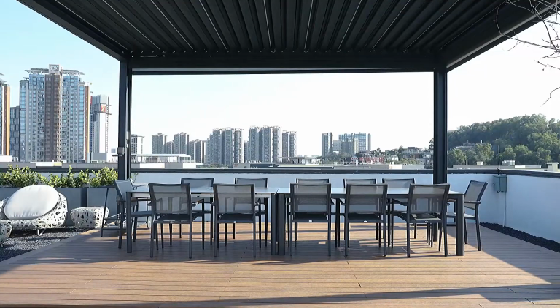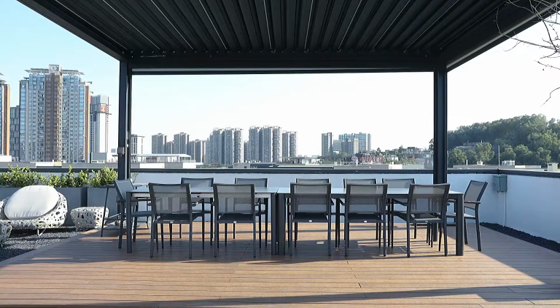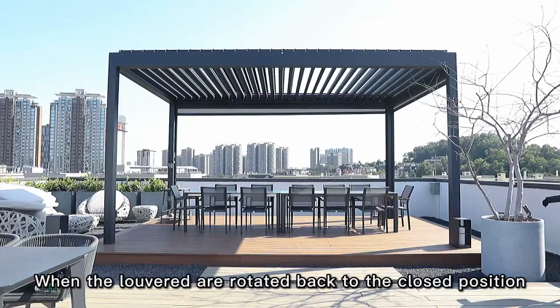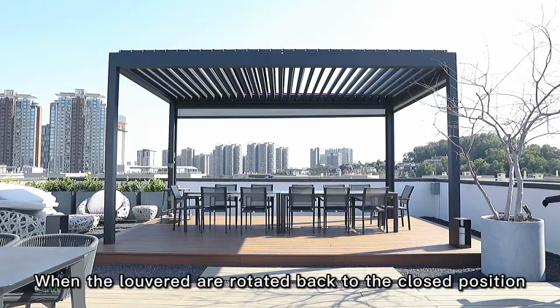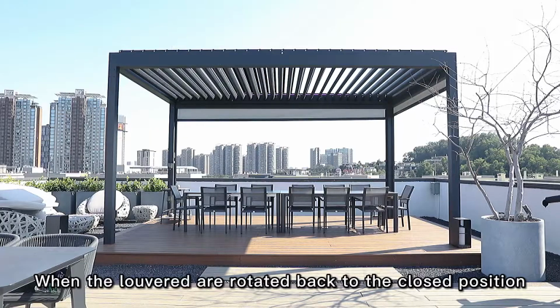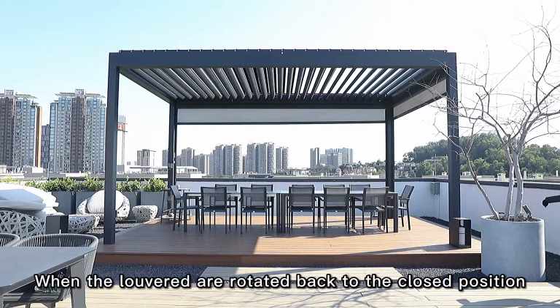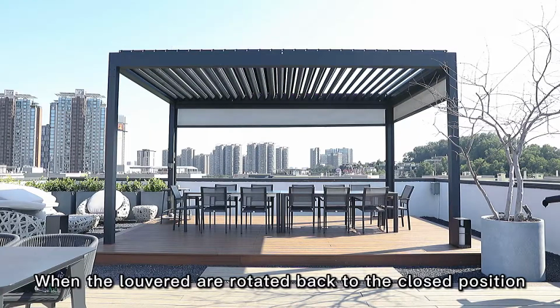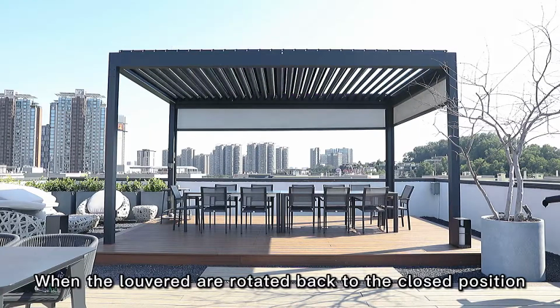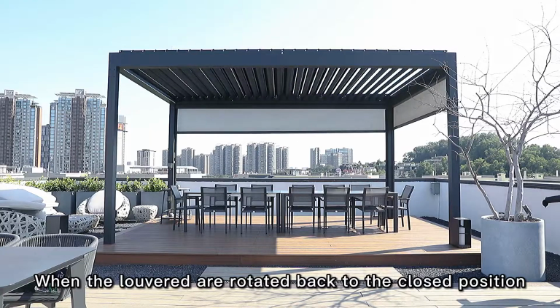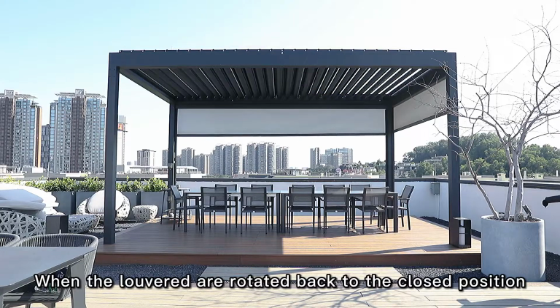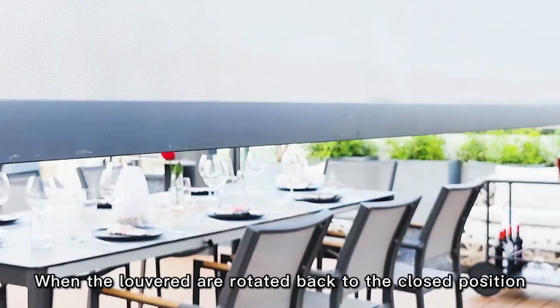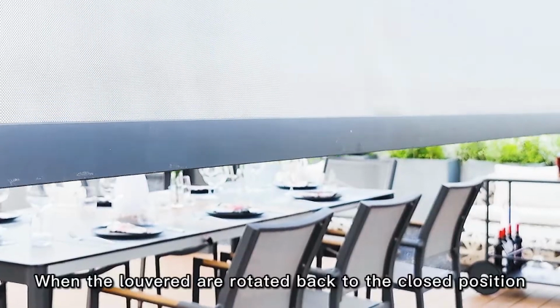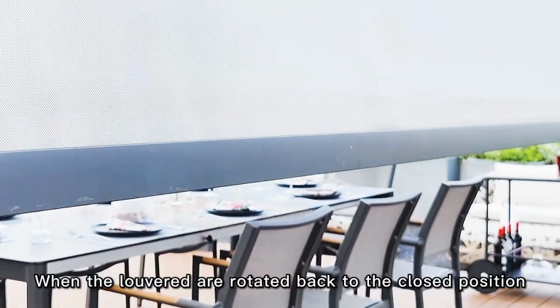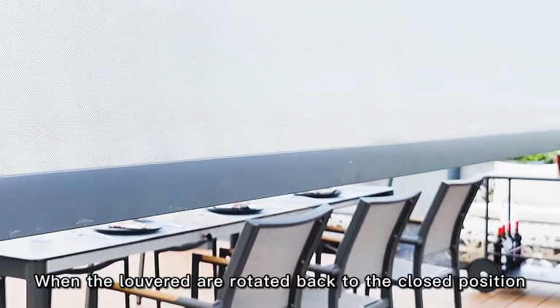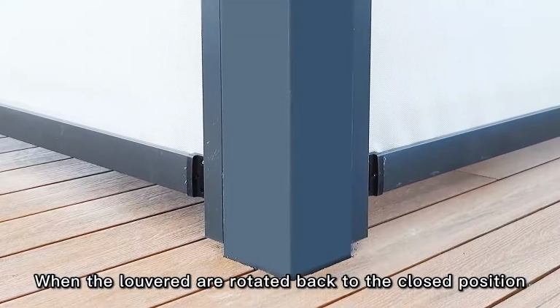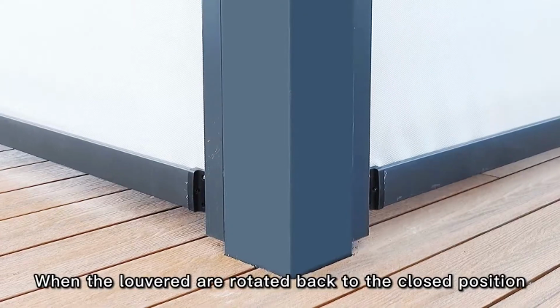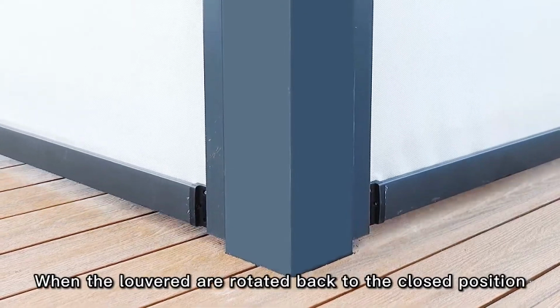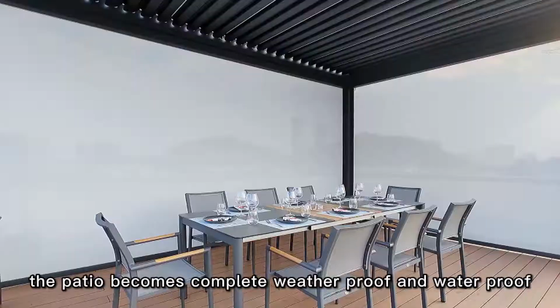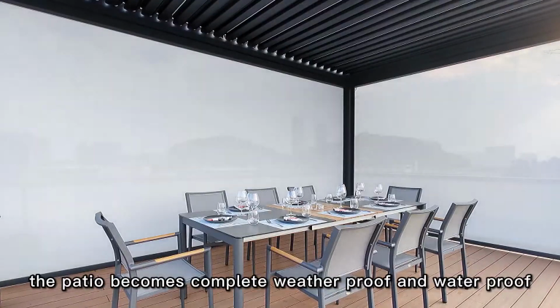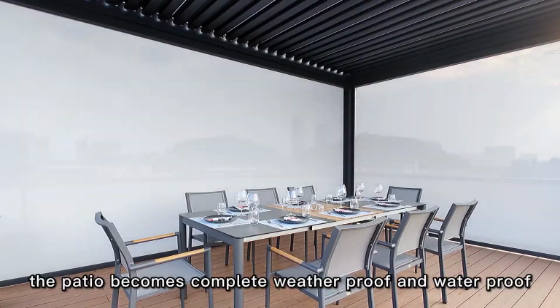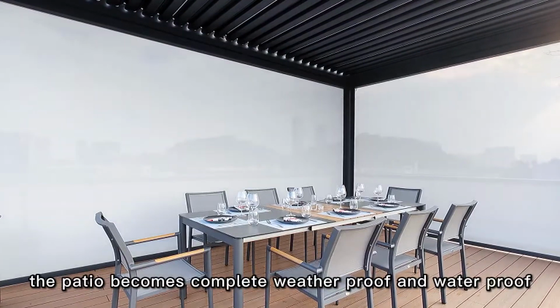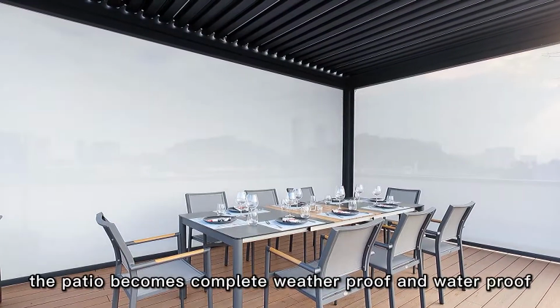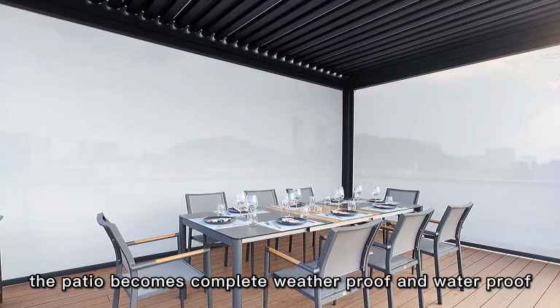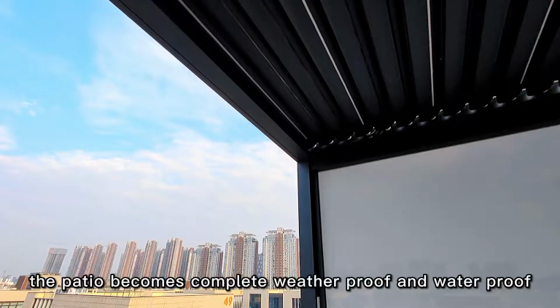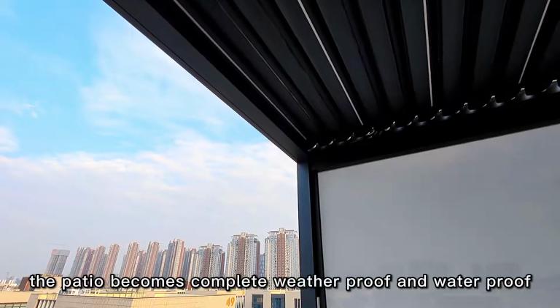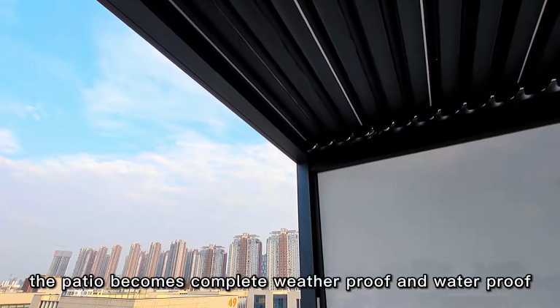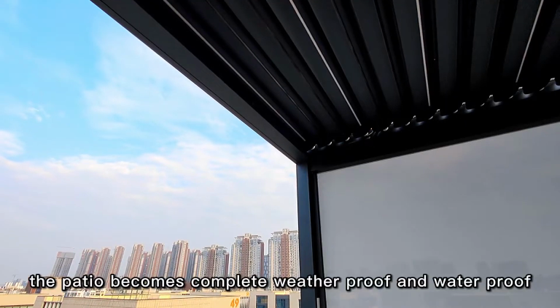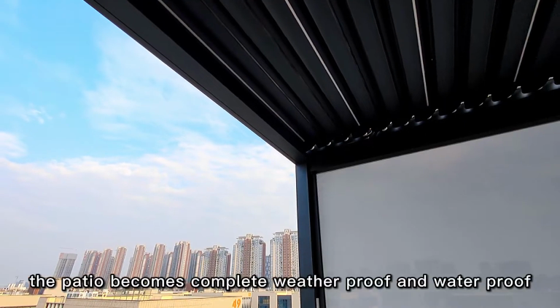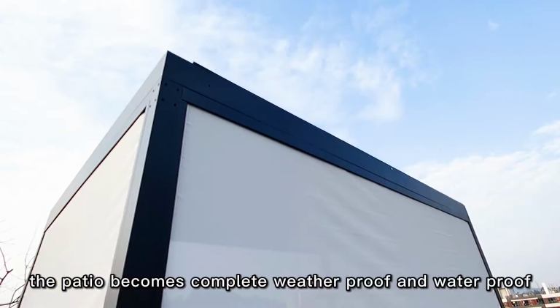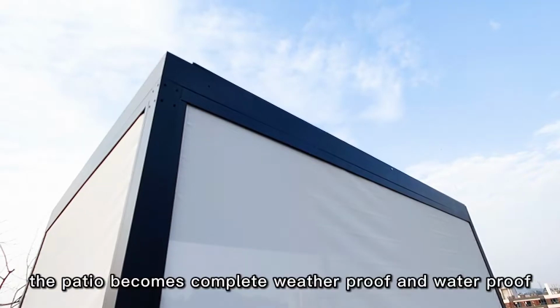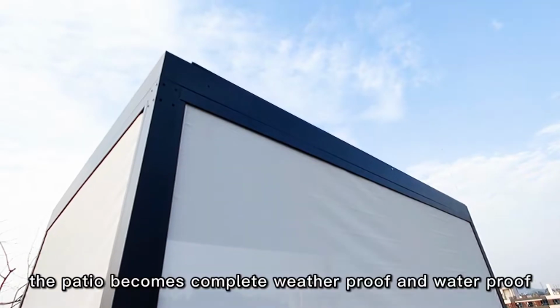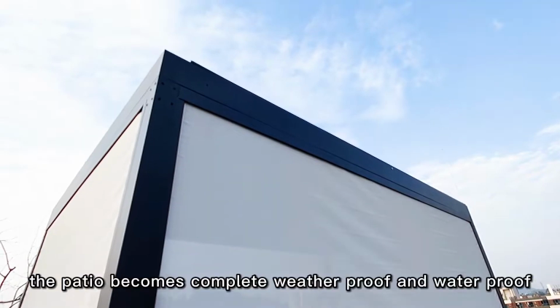When the louvers are rotated back to the closed position, the patio becomes completely weatherproof and waterproof.